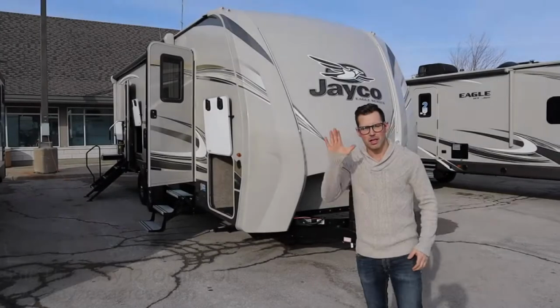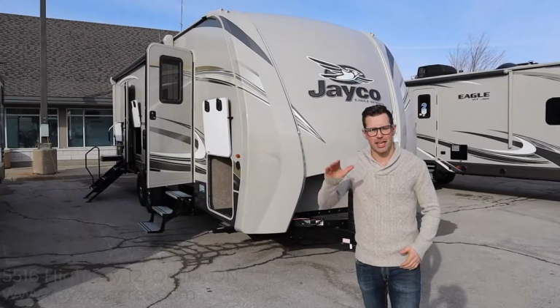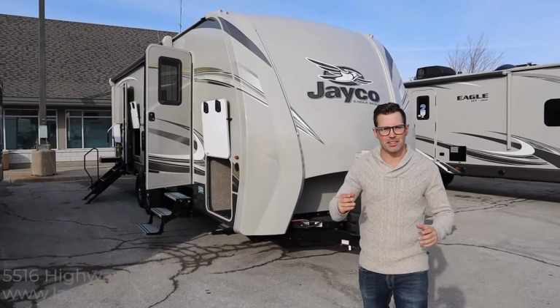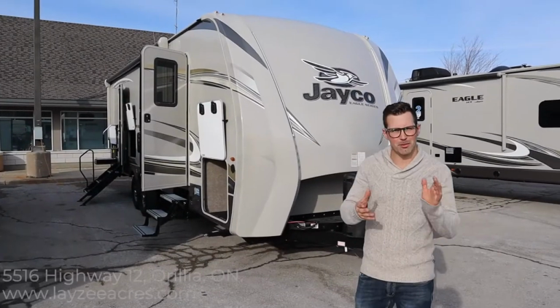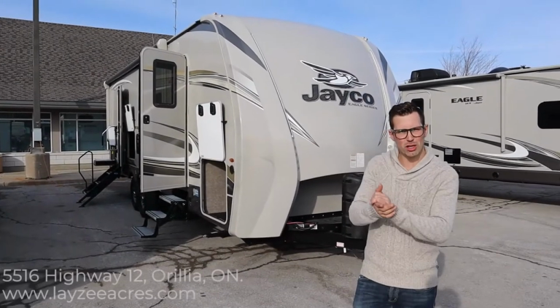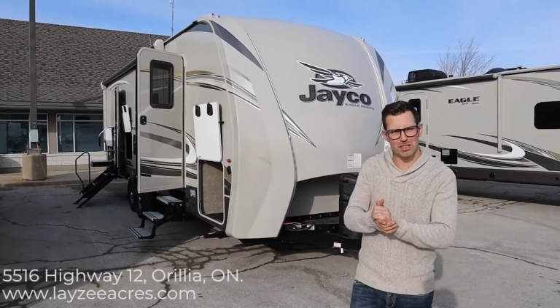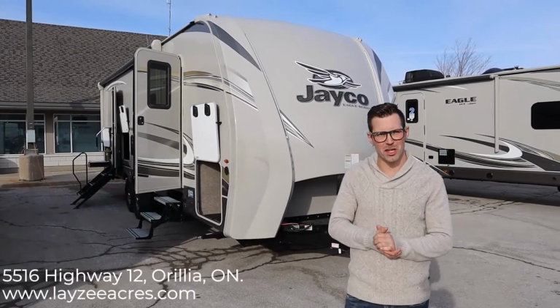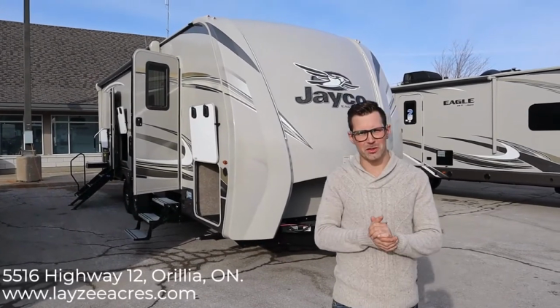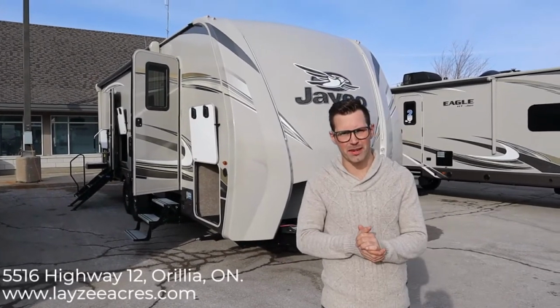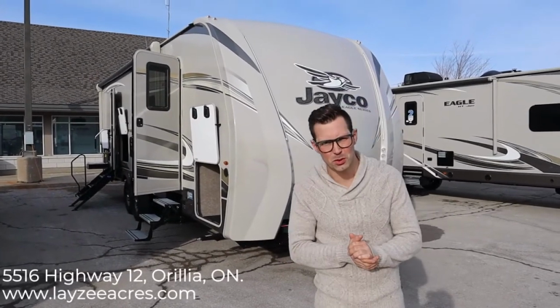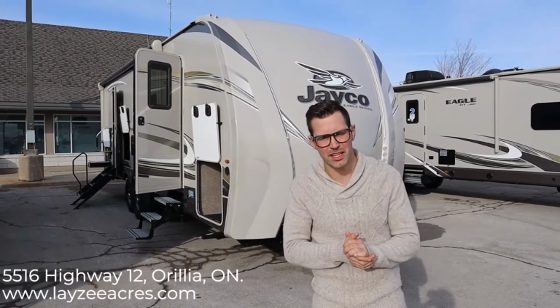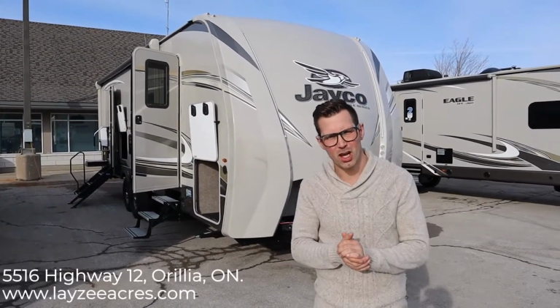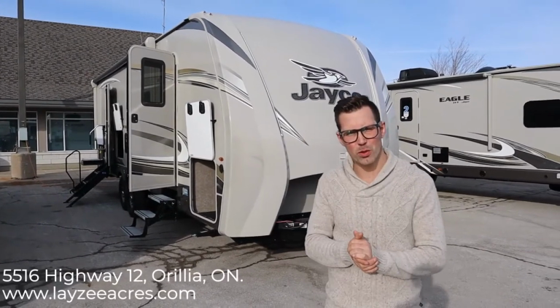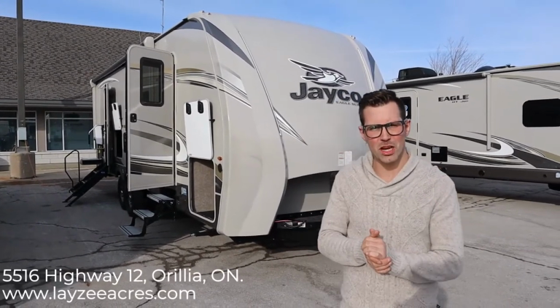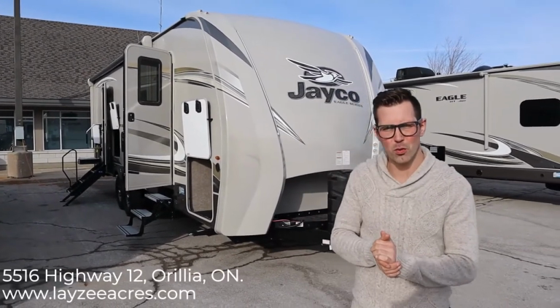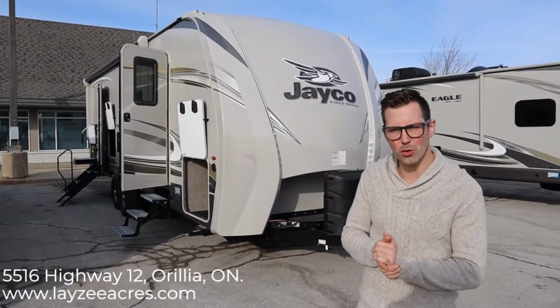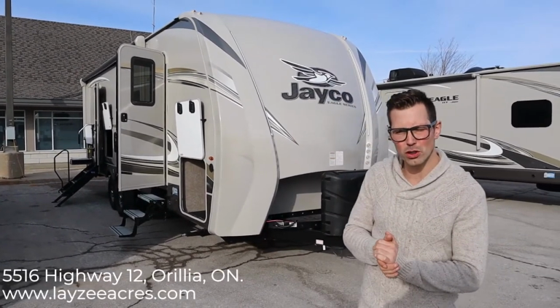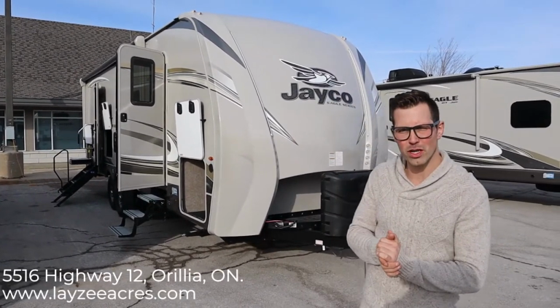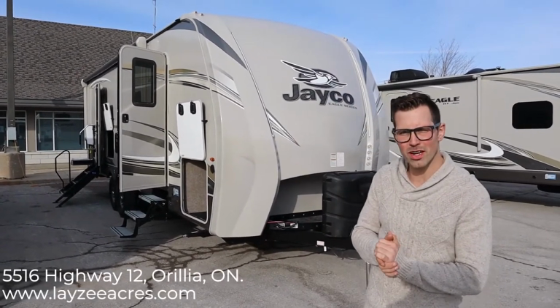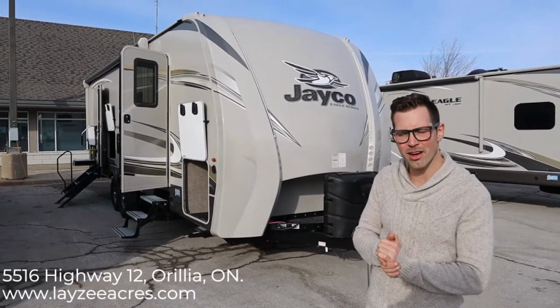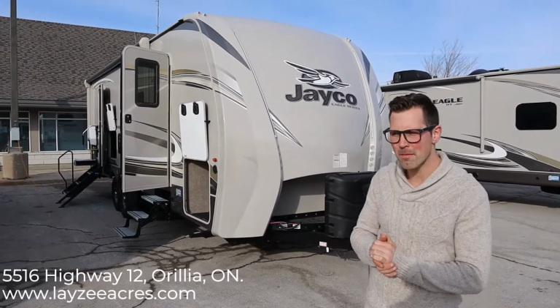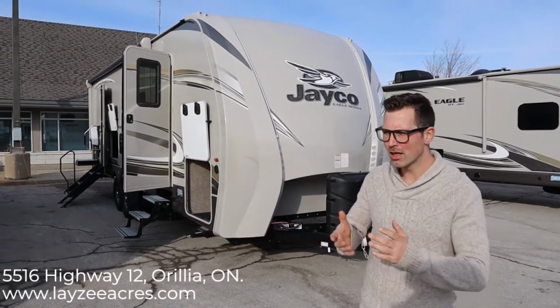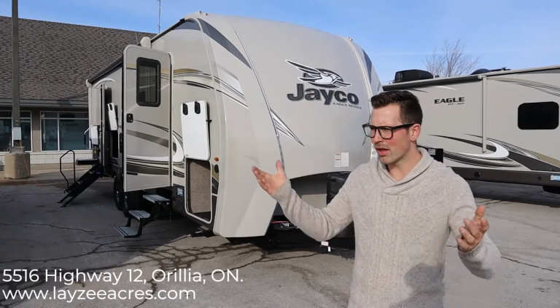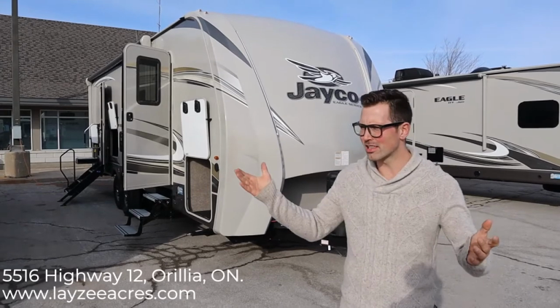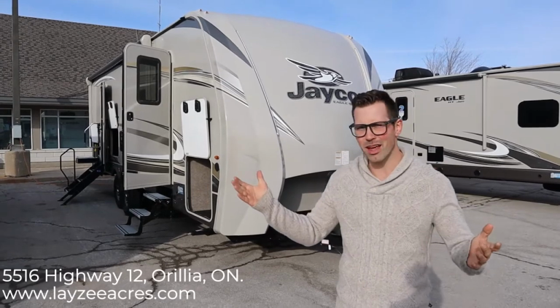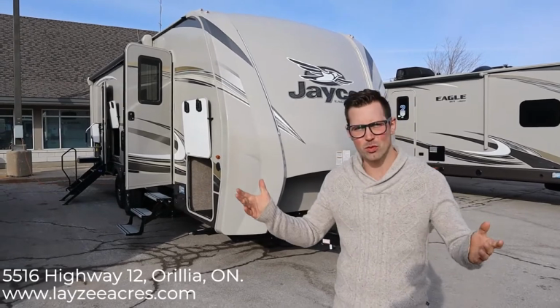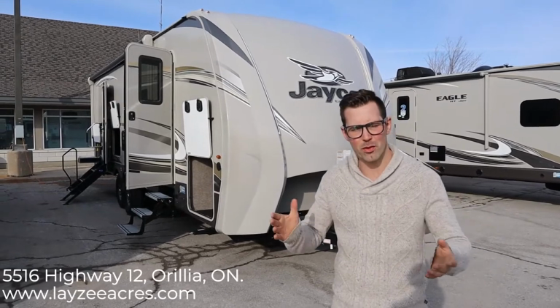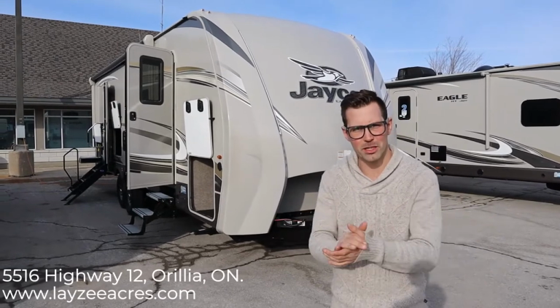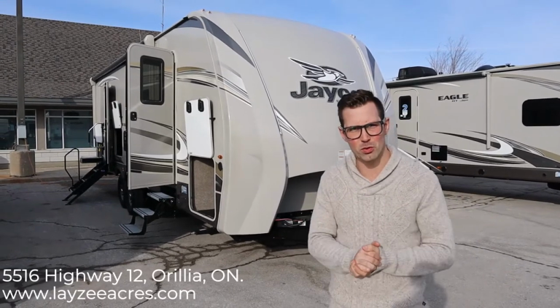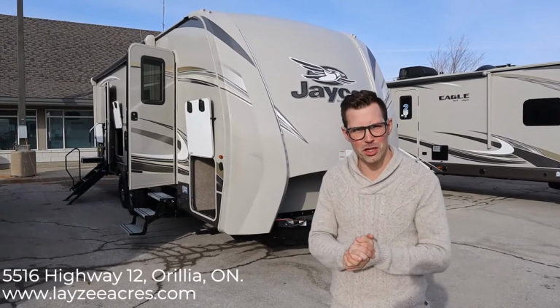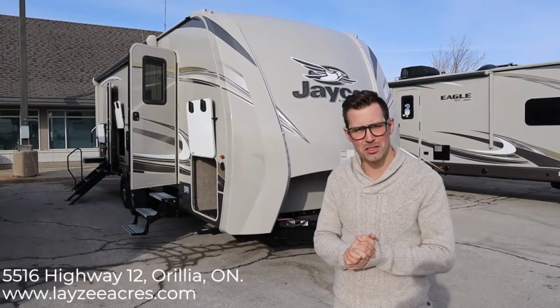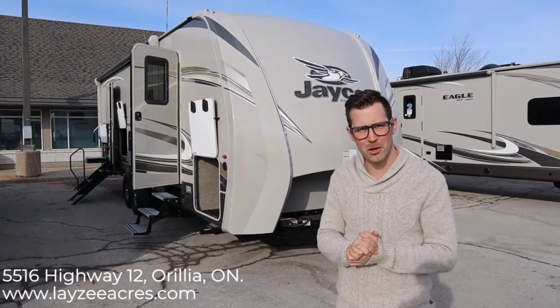Hey guys, I'm Josh from Lazy Acres. Thanks for tuning in. We're saving the world one trailer at a time. Finally got some nice weather here in rural Ontario.